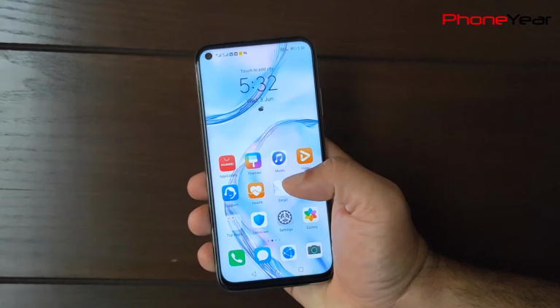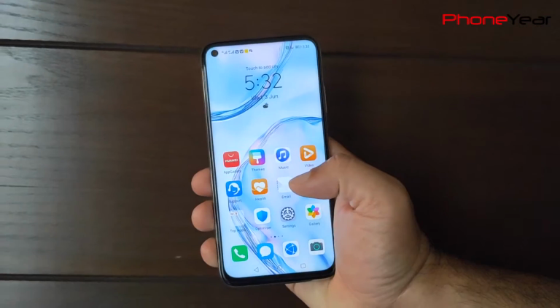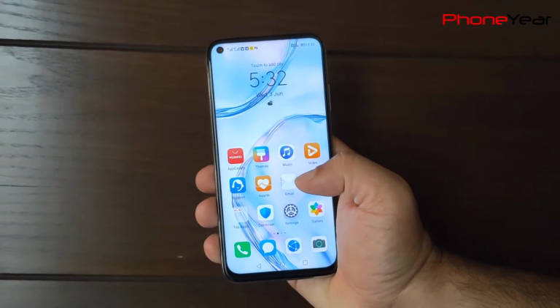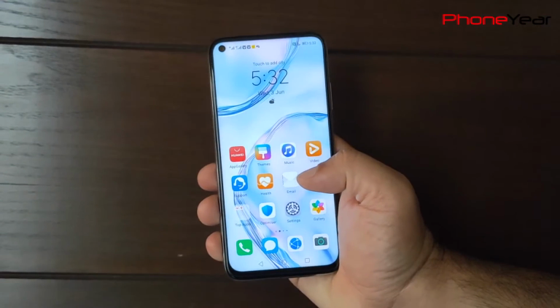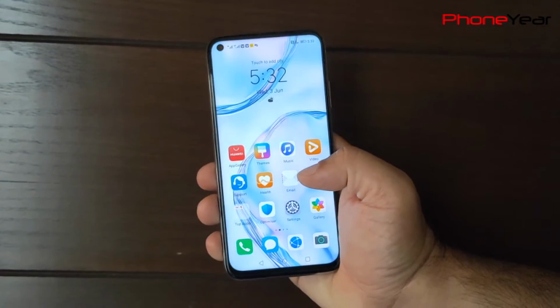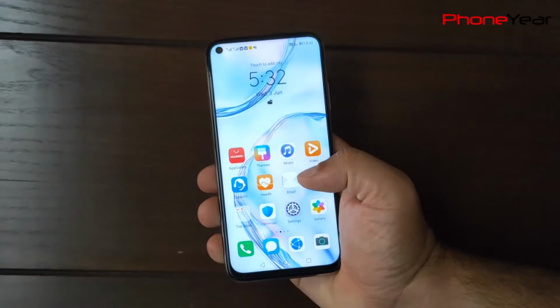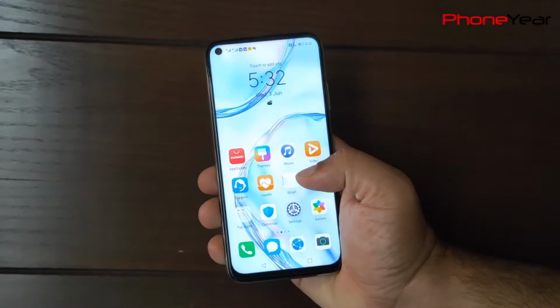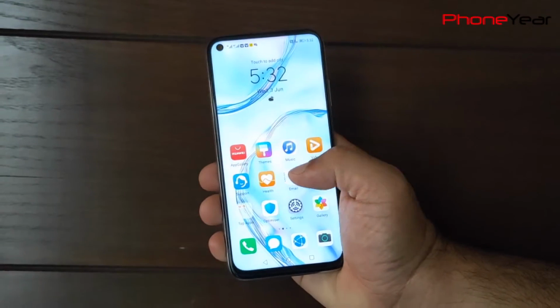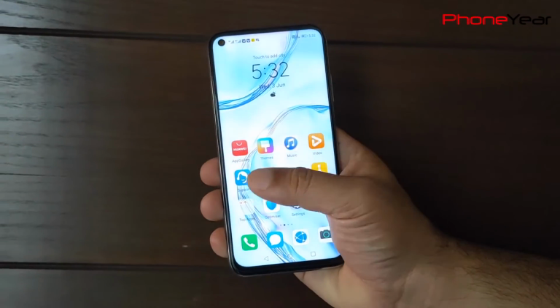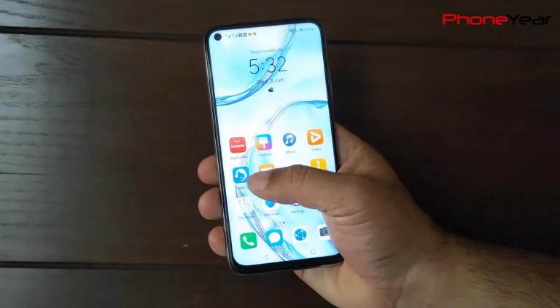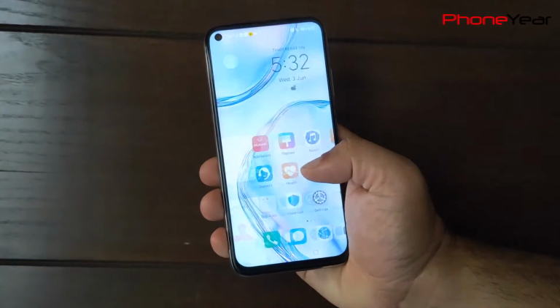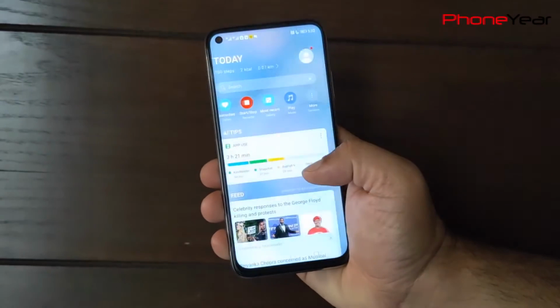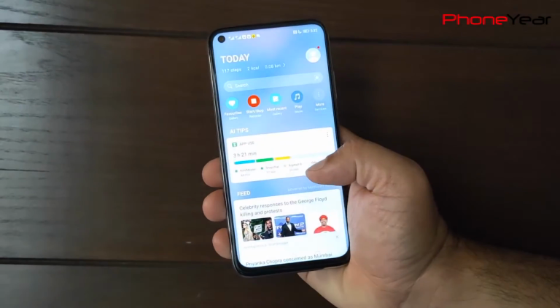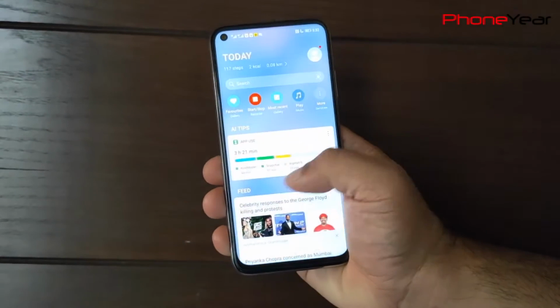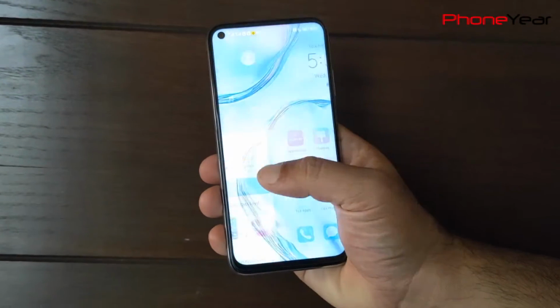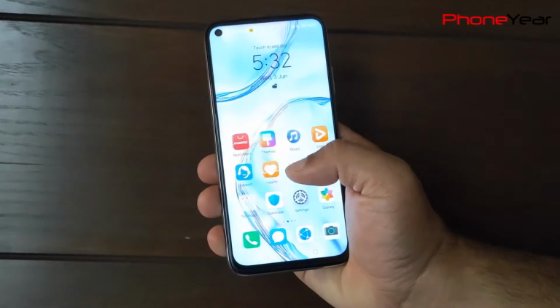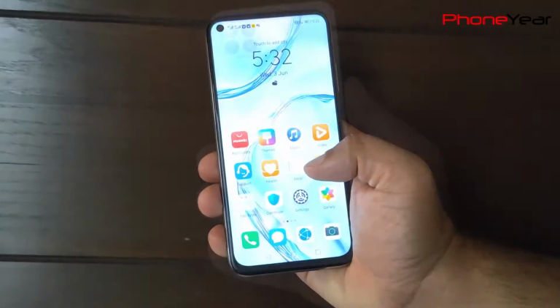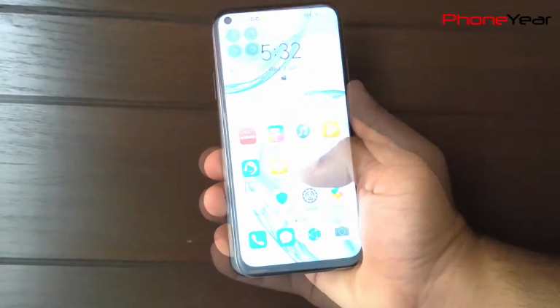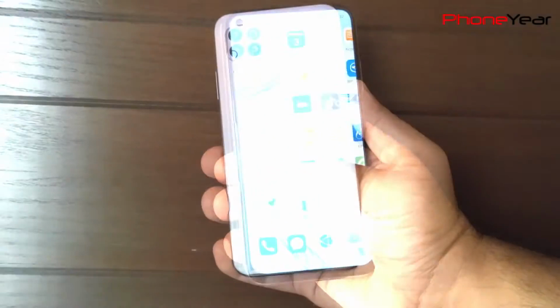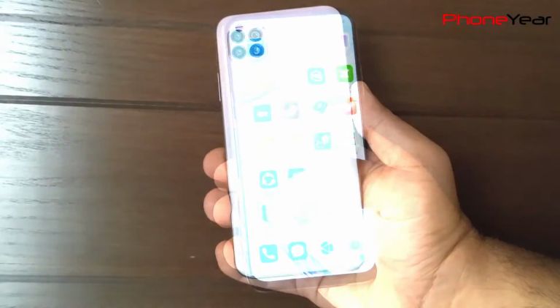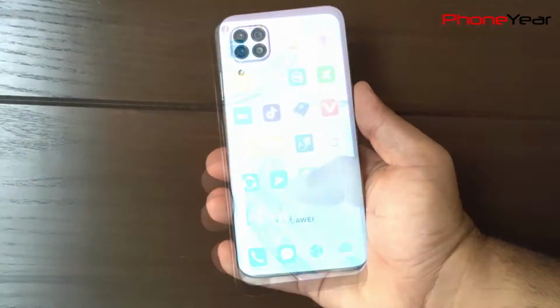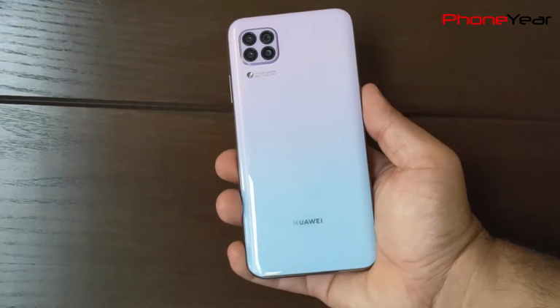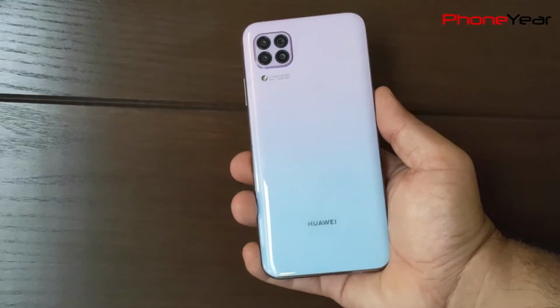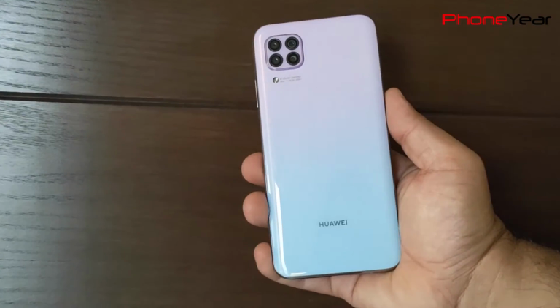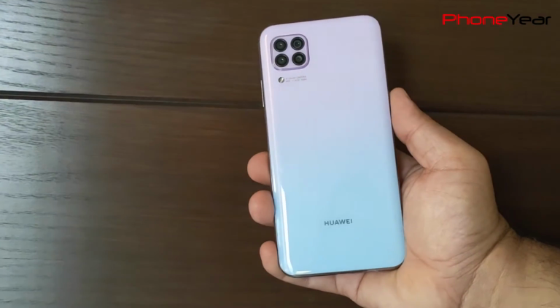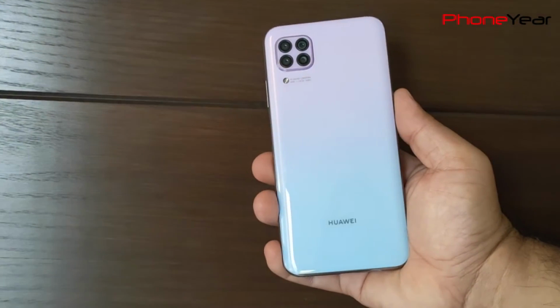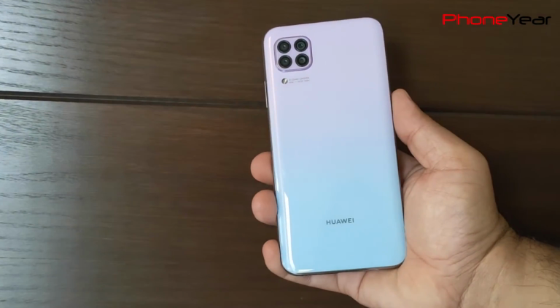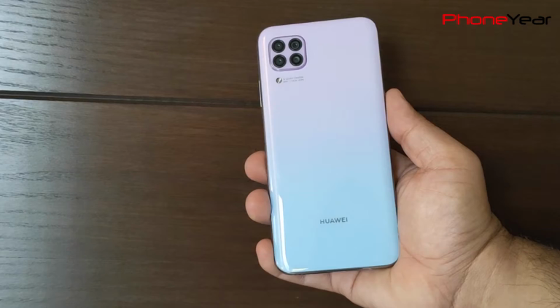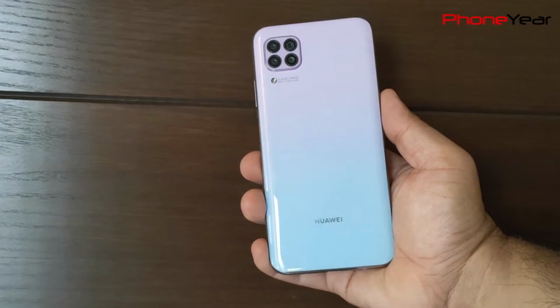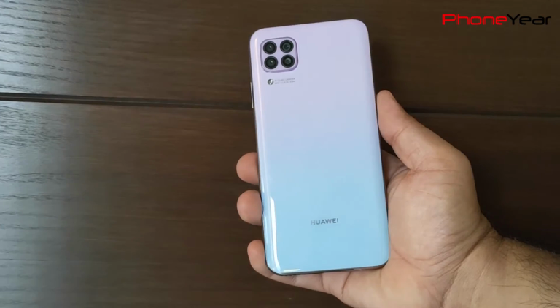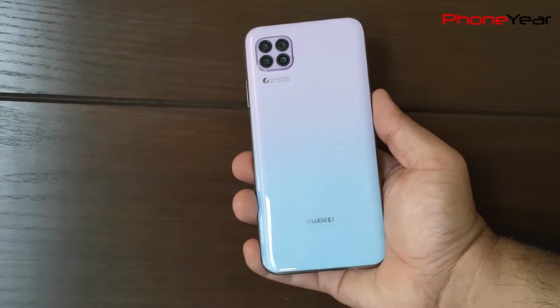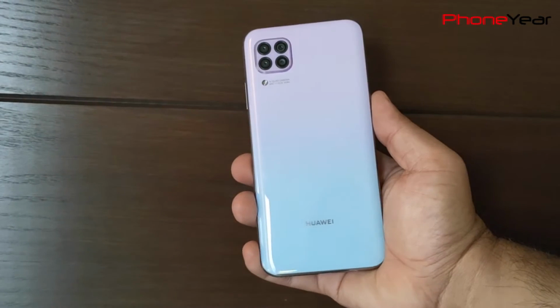Hello friends, this is Mudassar from Phonier and we have another device for the battery test today. It is the Huawei Nova 7i.